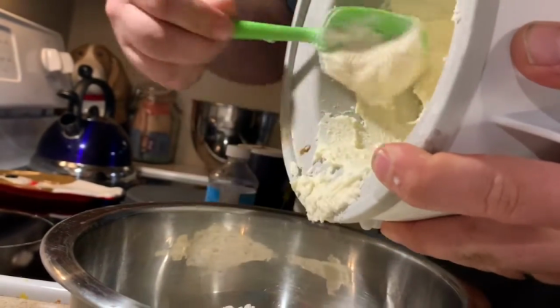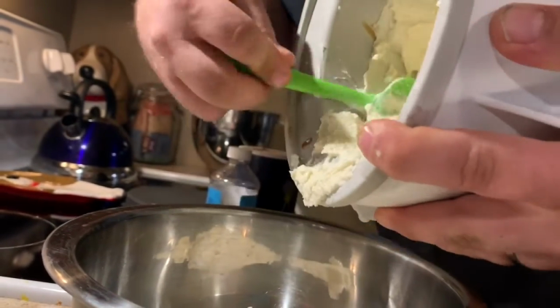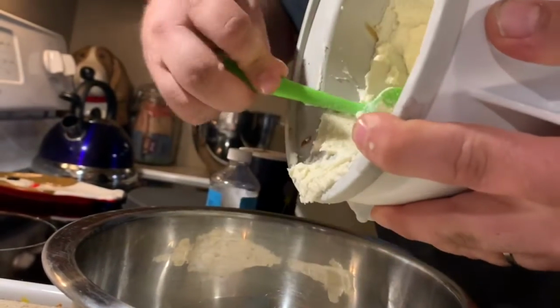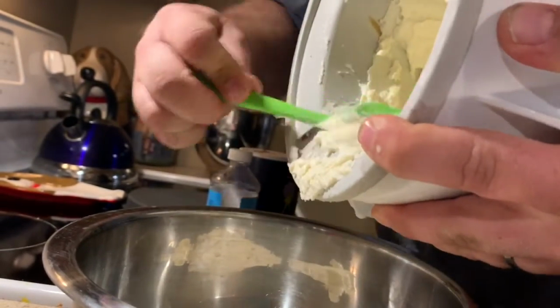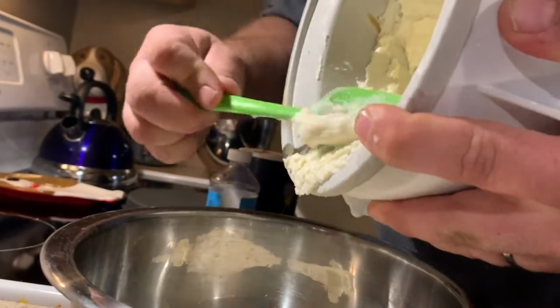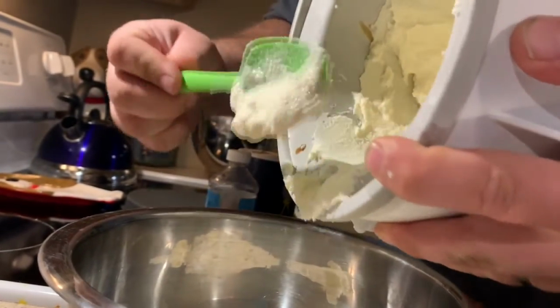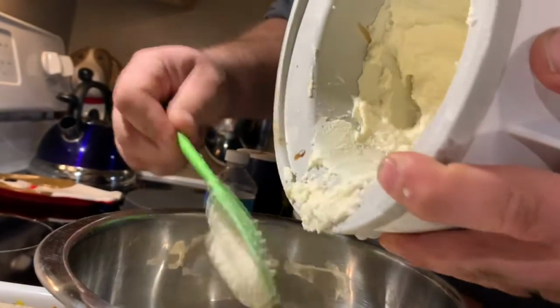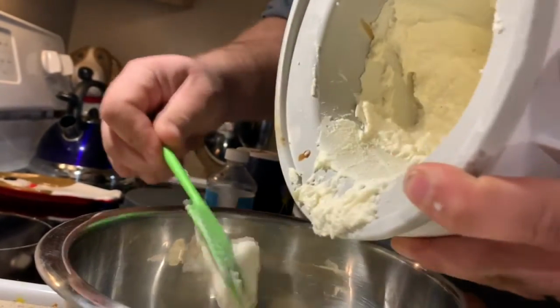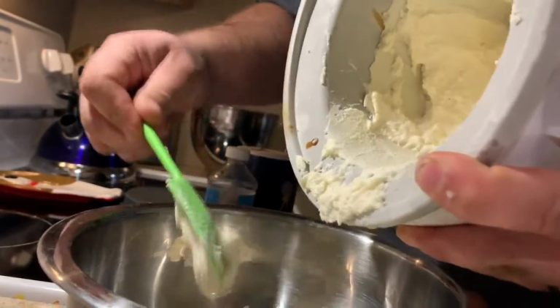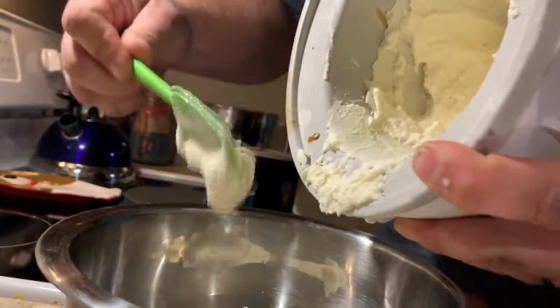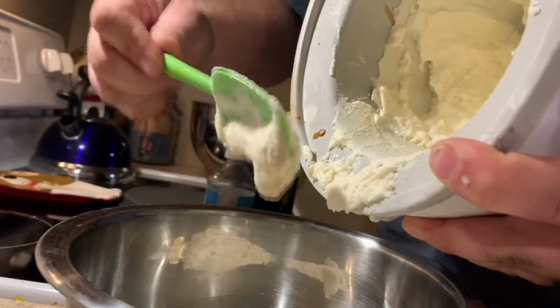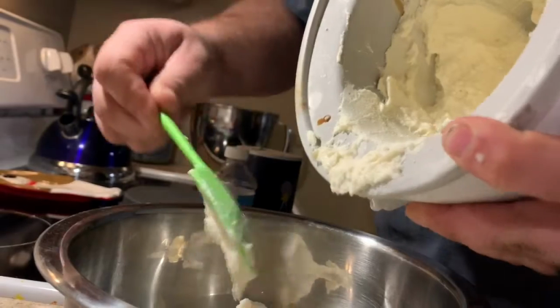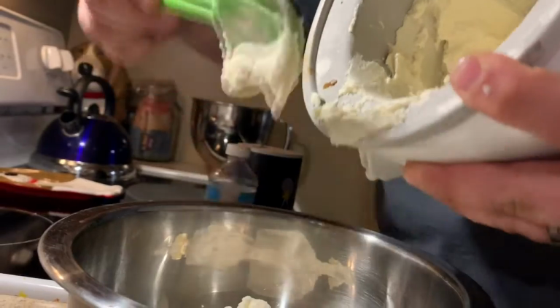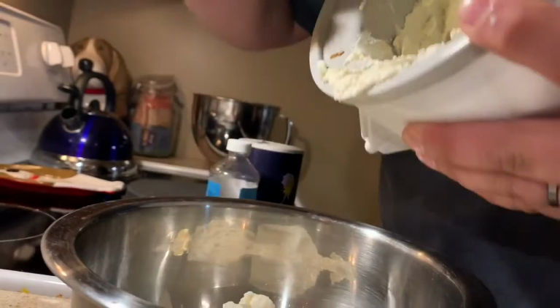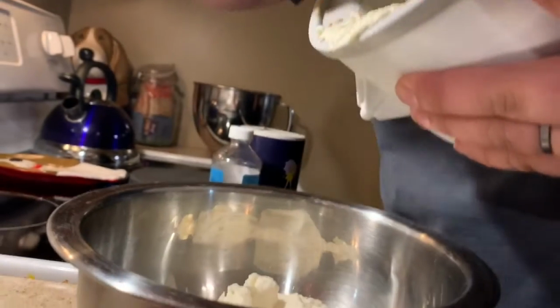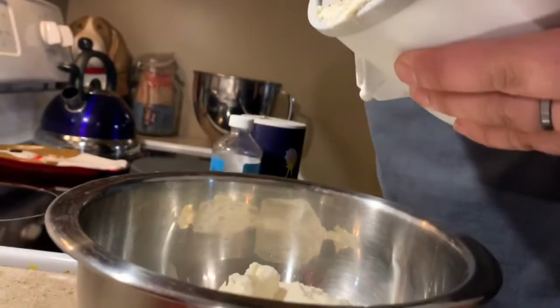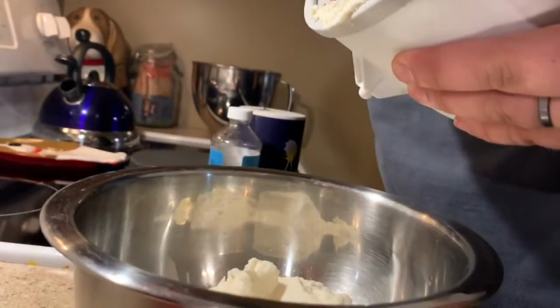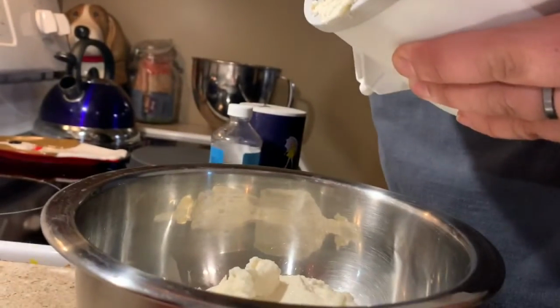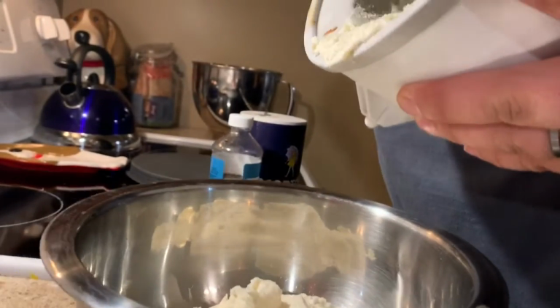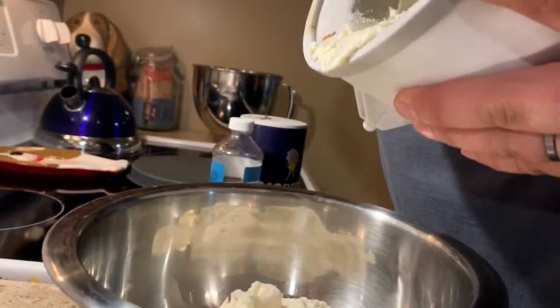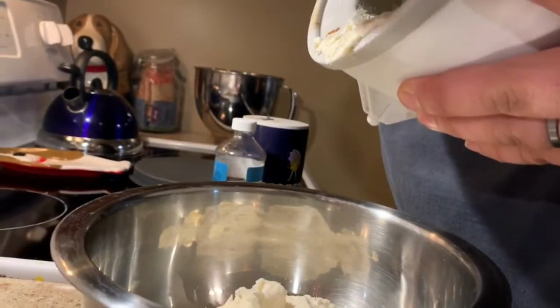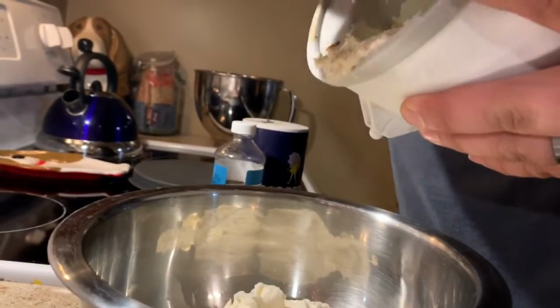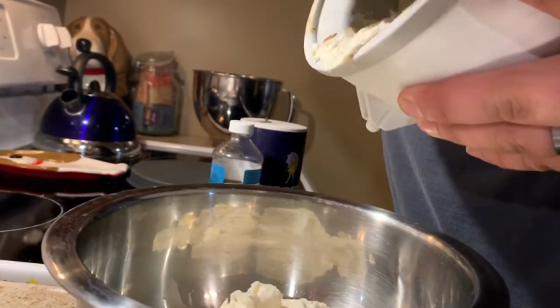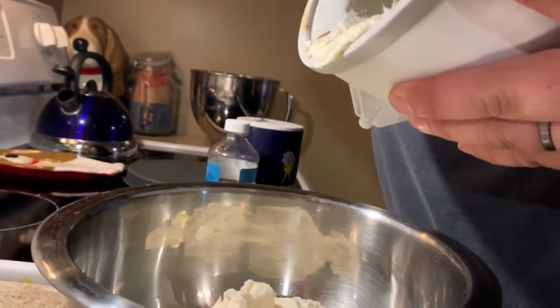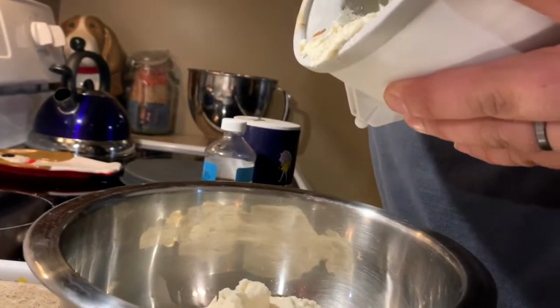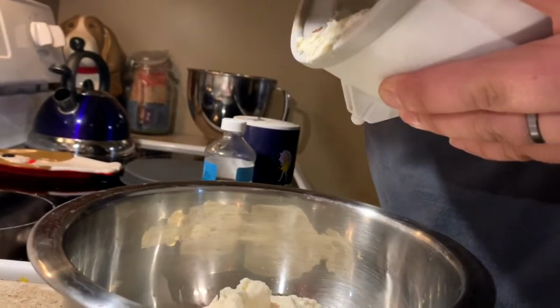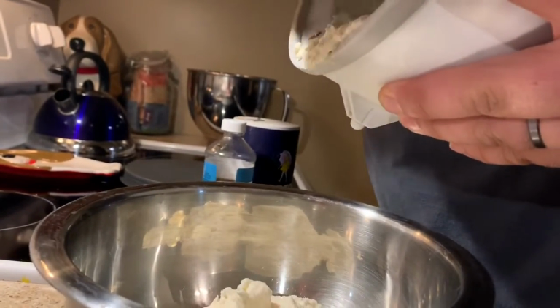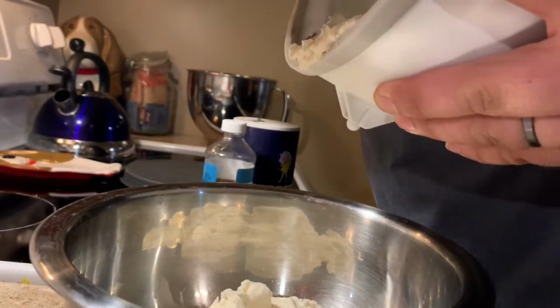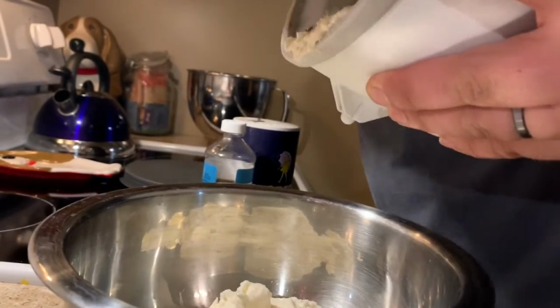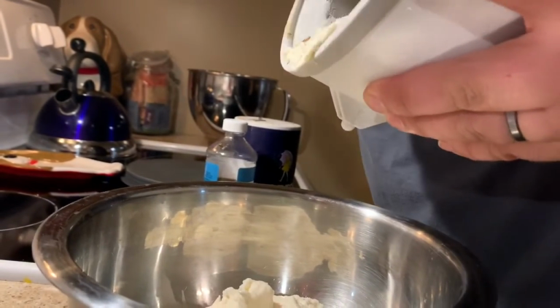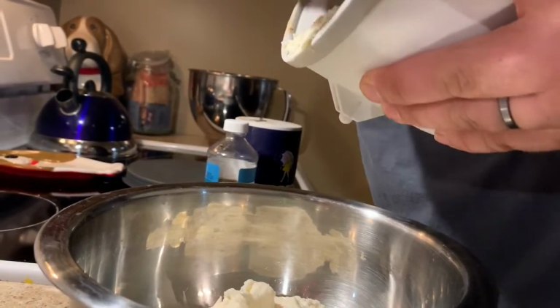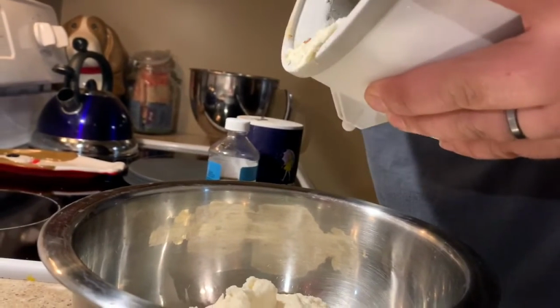Guys, look at that. I can't wait to enjoy some fresh ice cream.